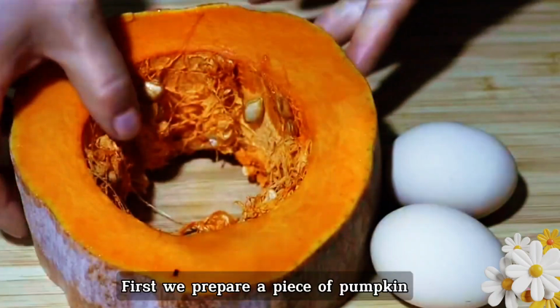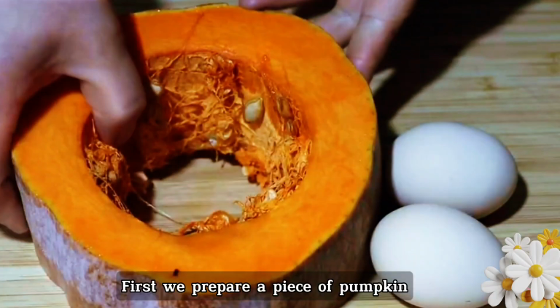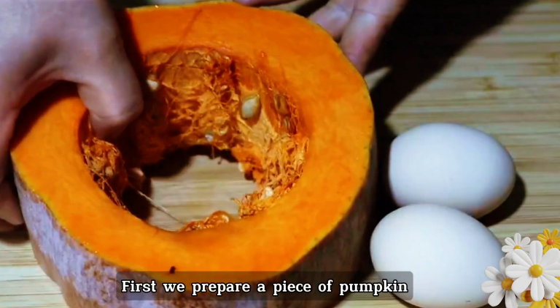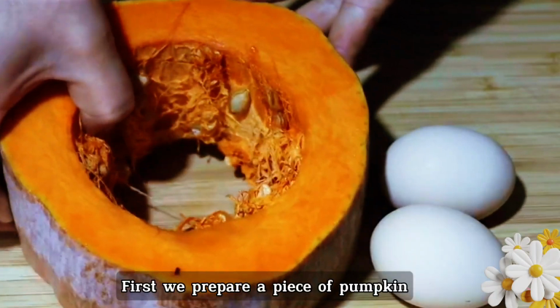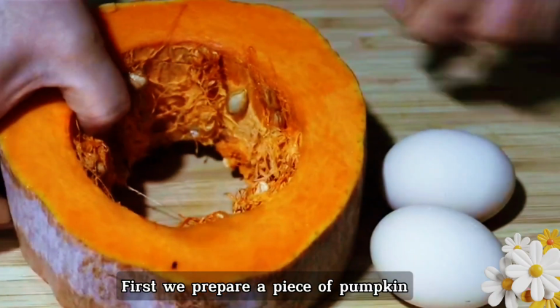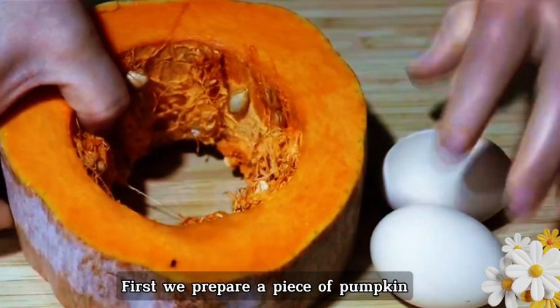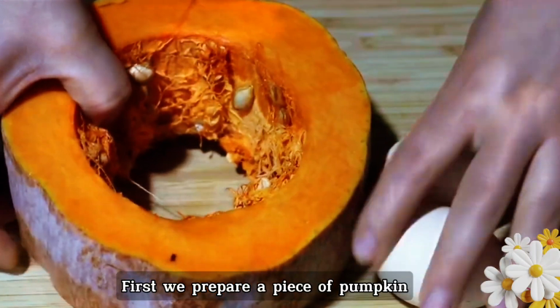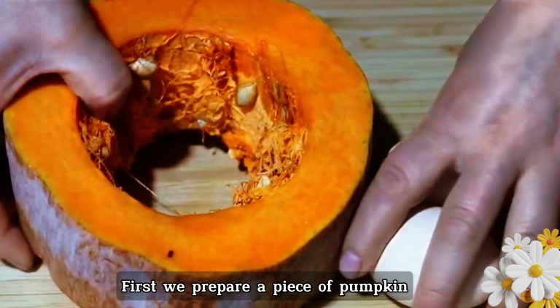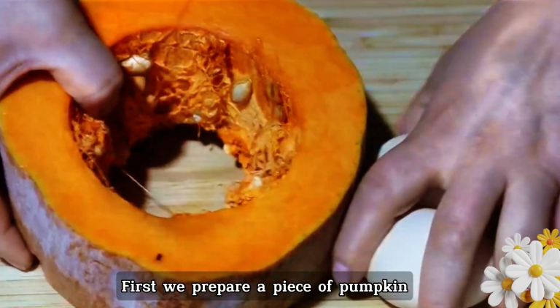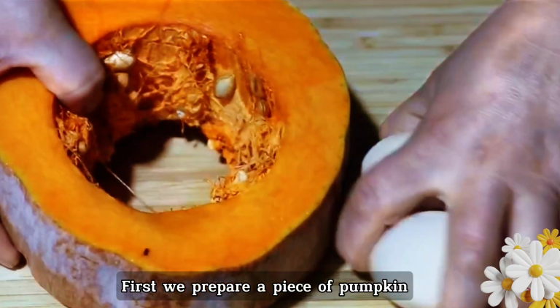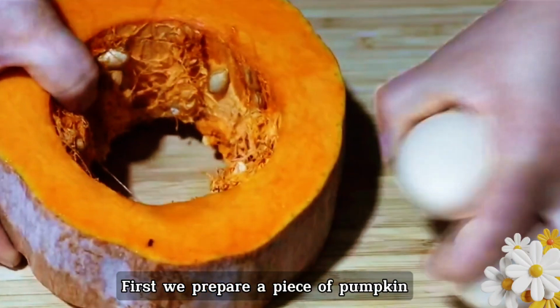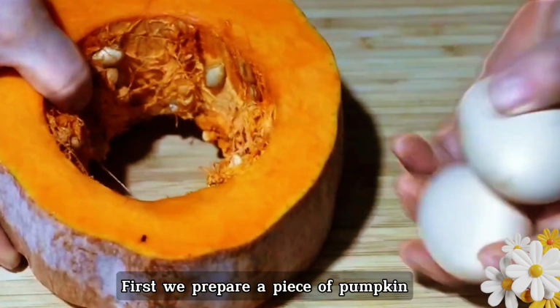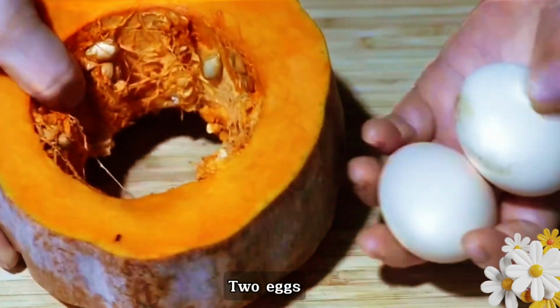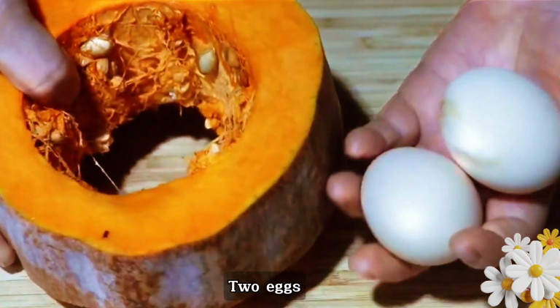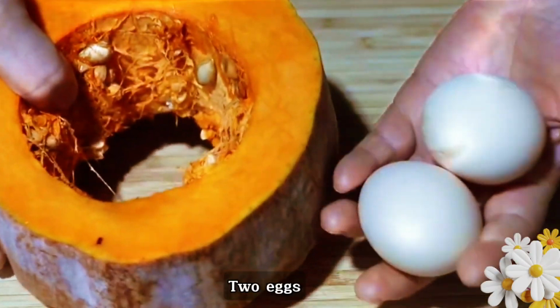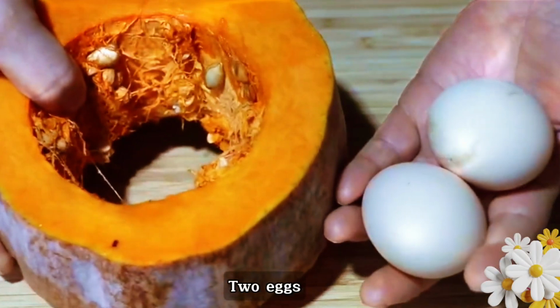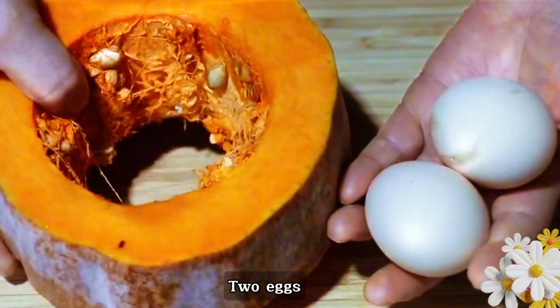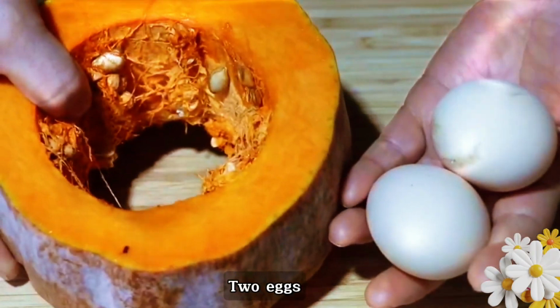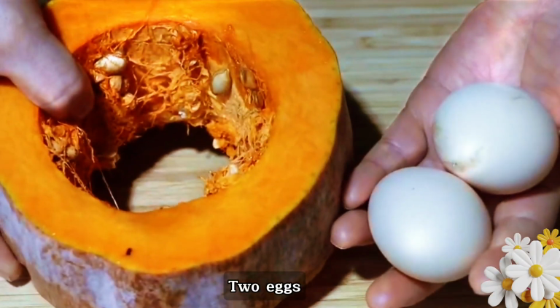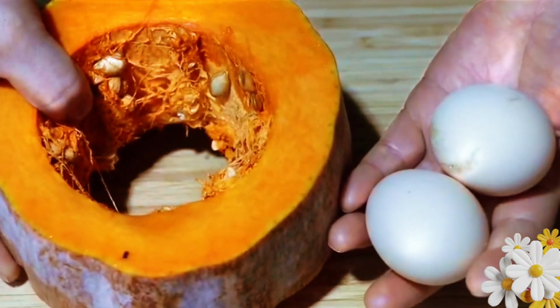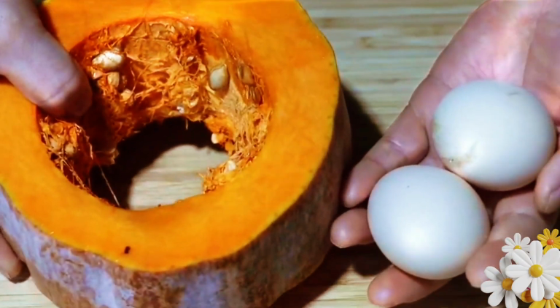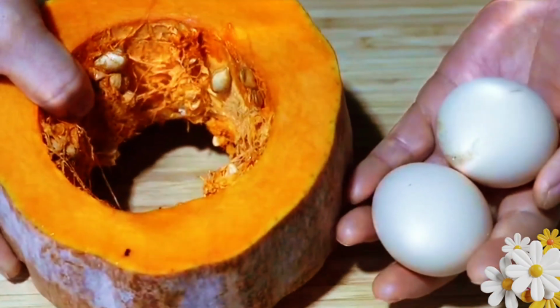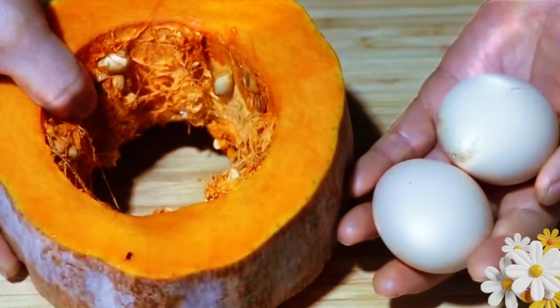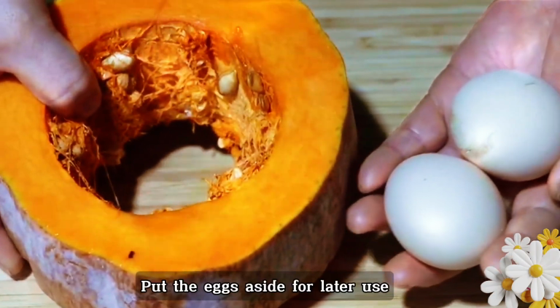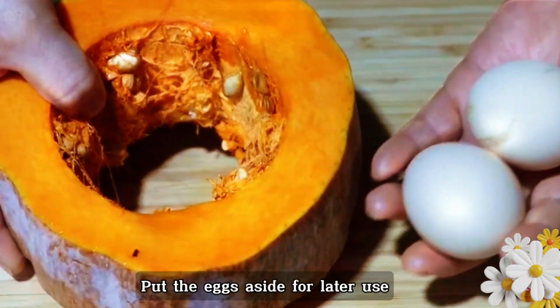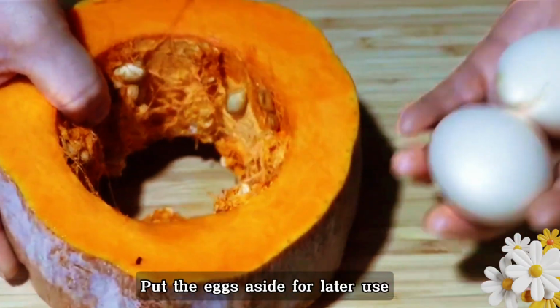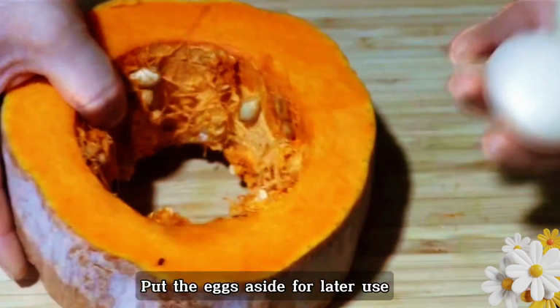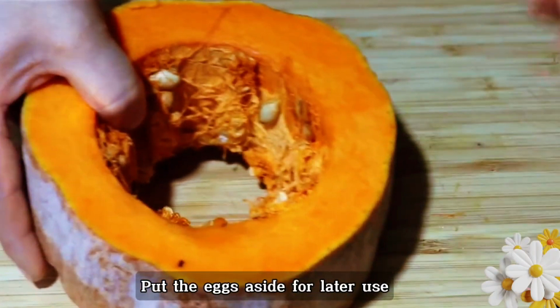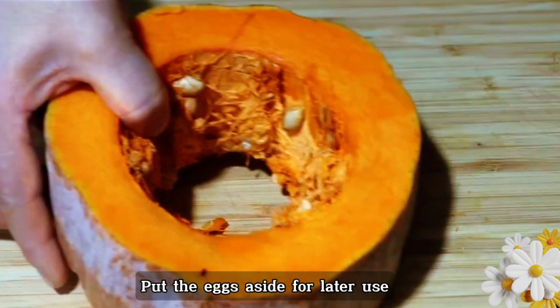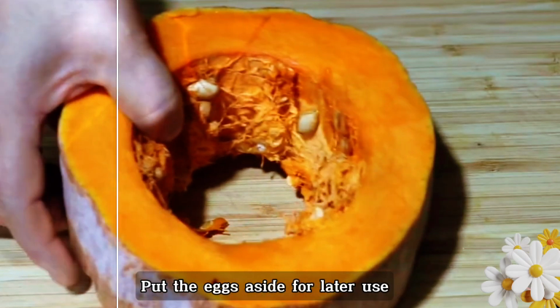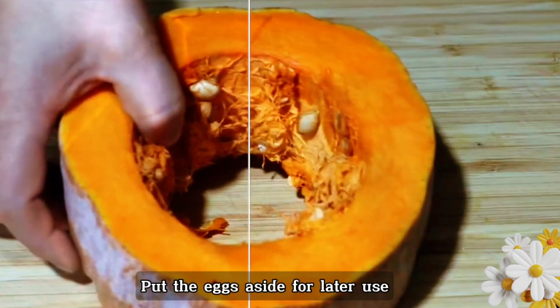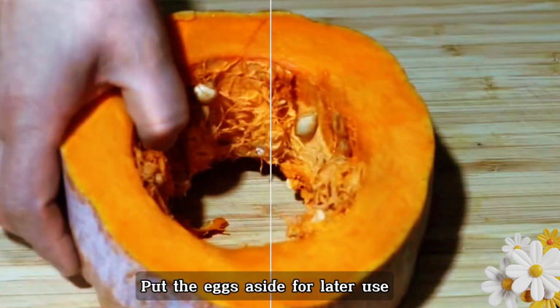First, we prepare a piece of pumpkin and two eggs. Put the eggs aside for later use.